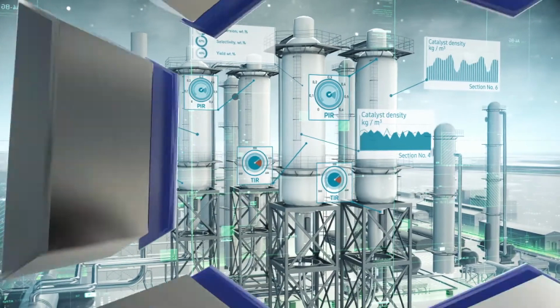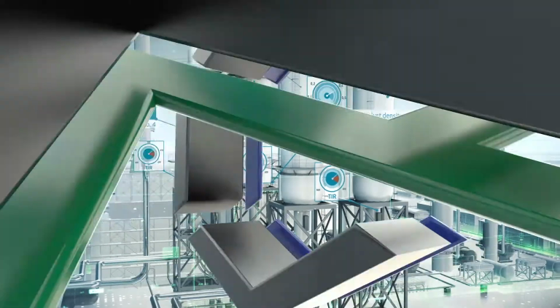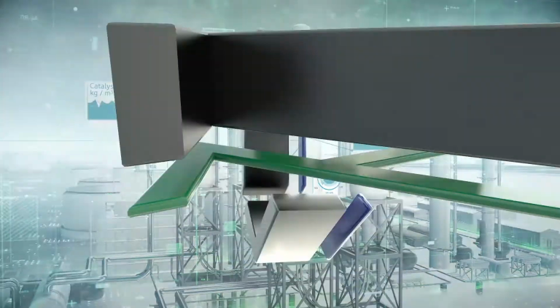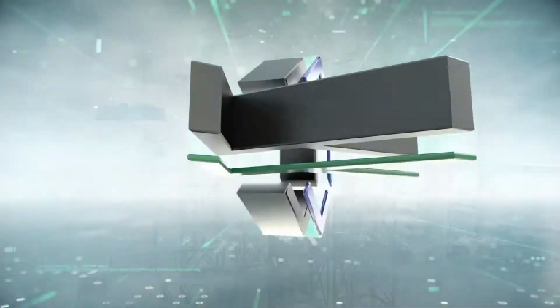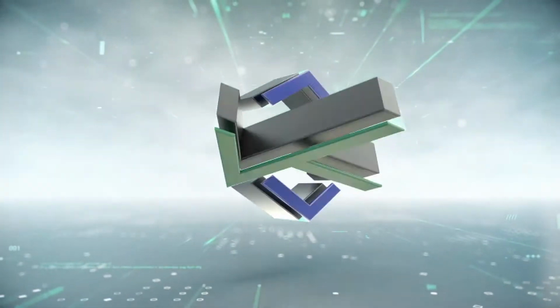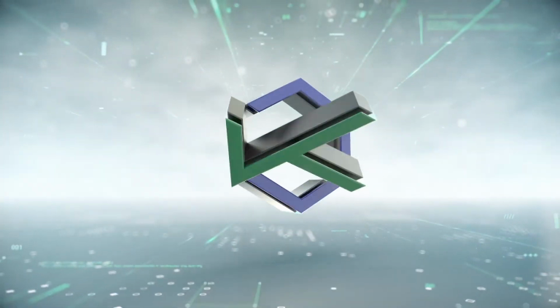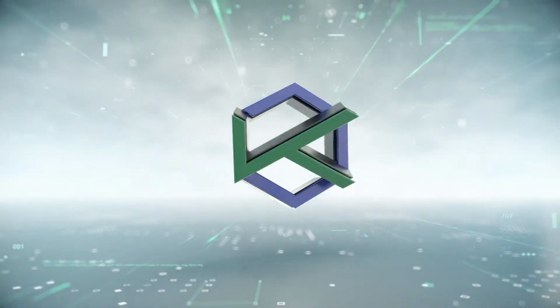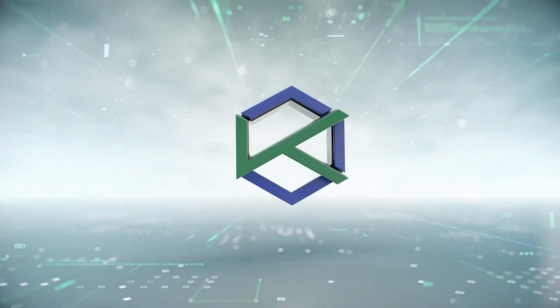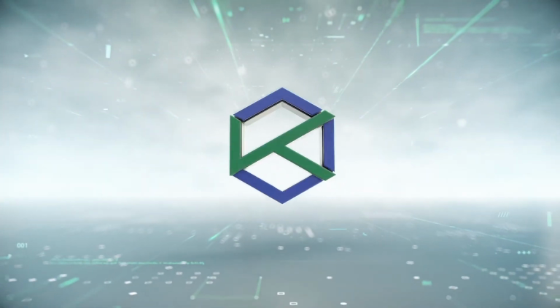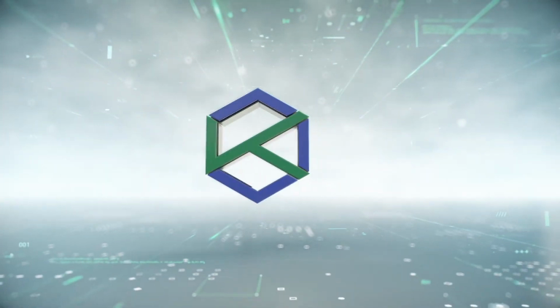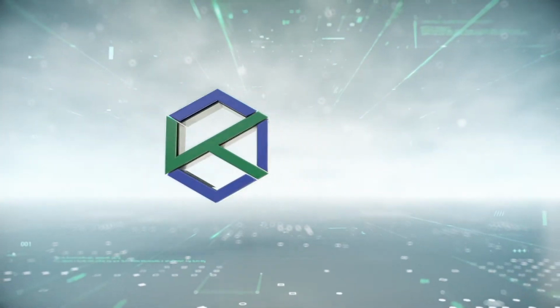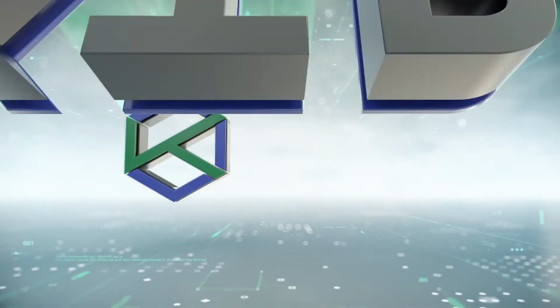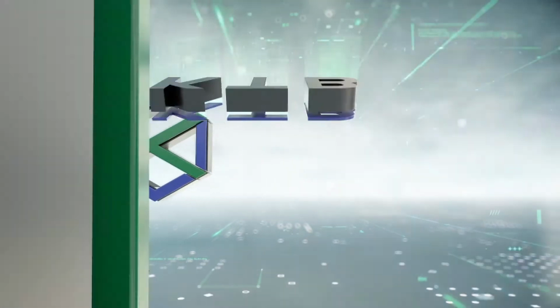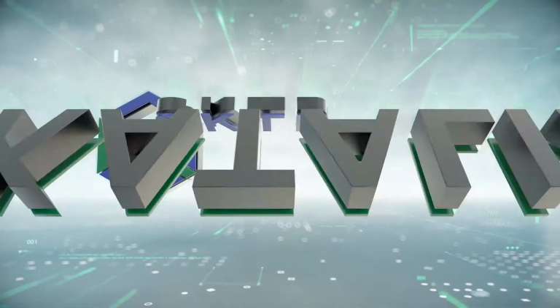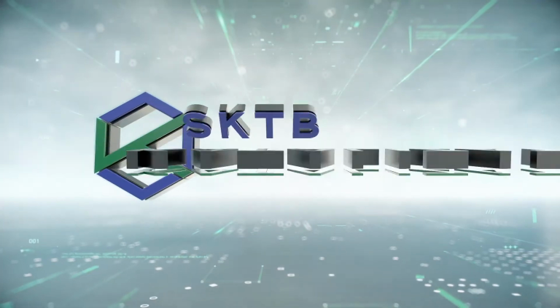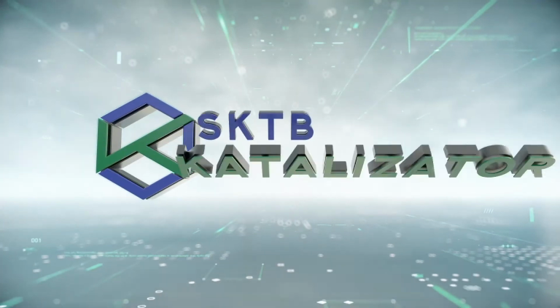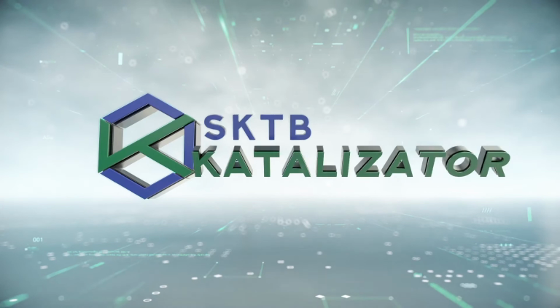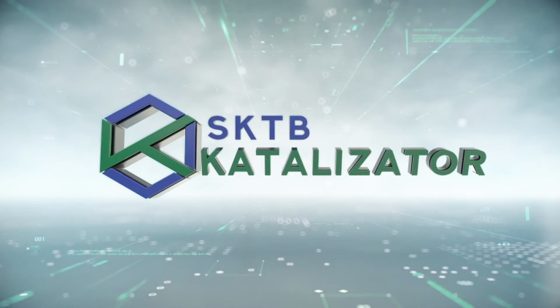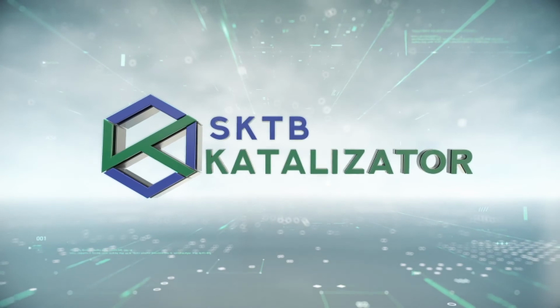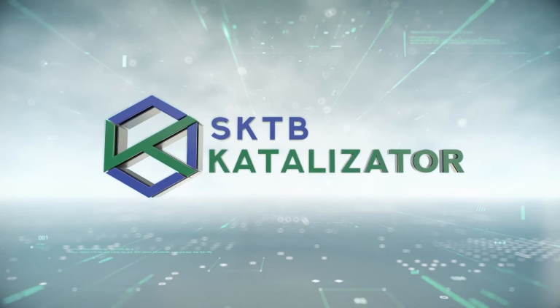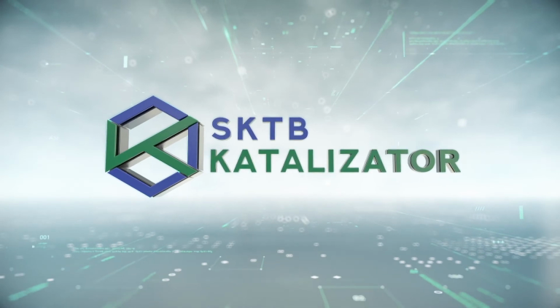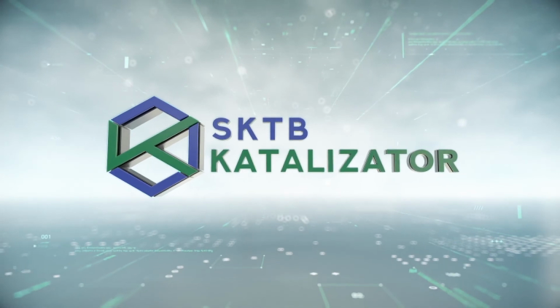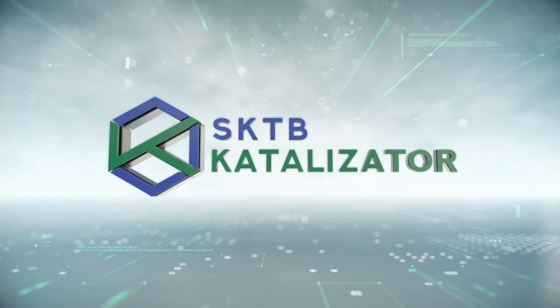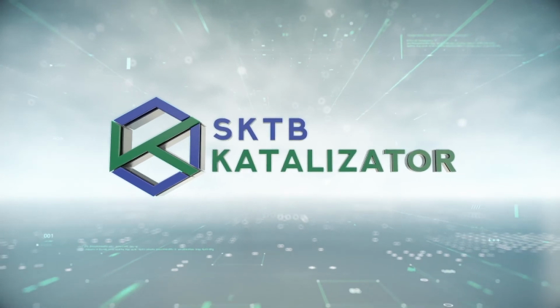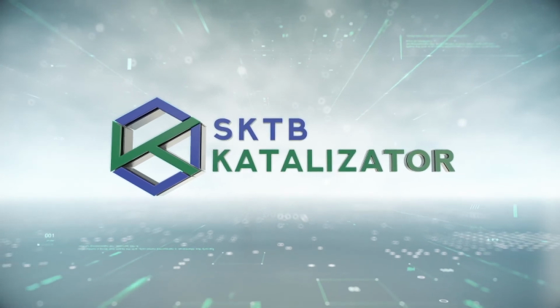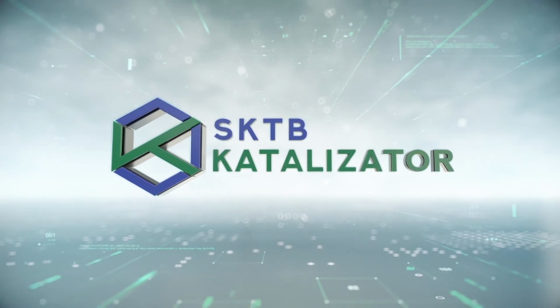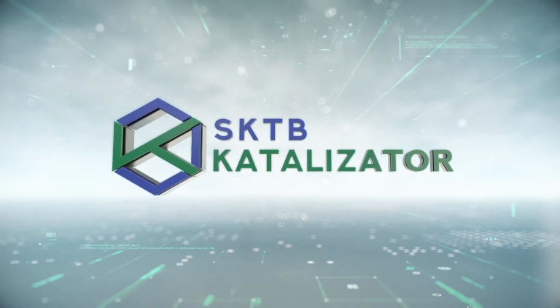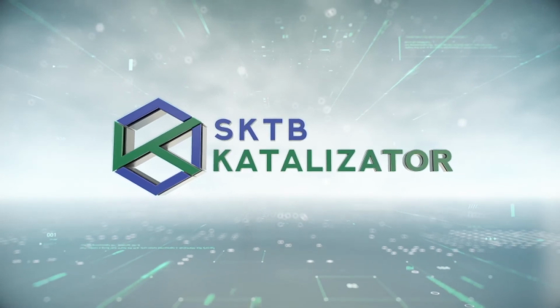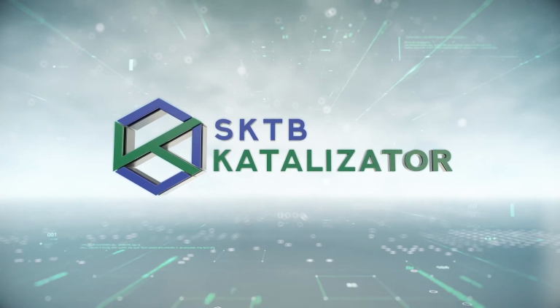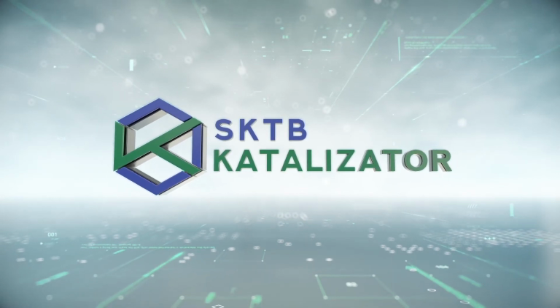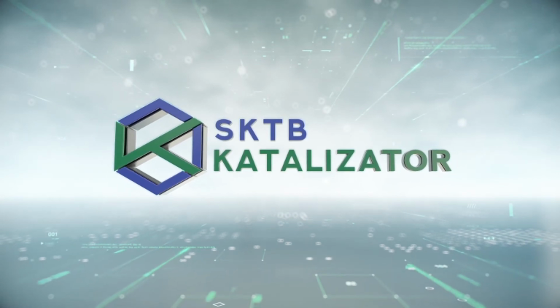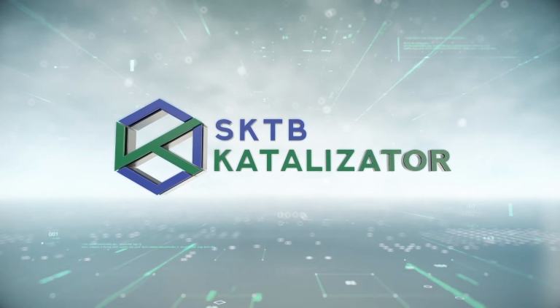SKTB Catalyzator Competence Center is your reliable partner in dehydrogenation process.